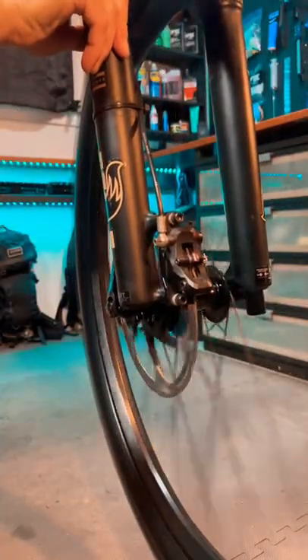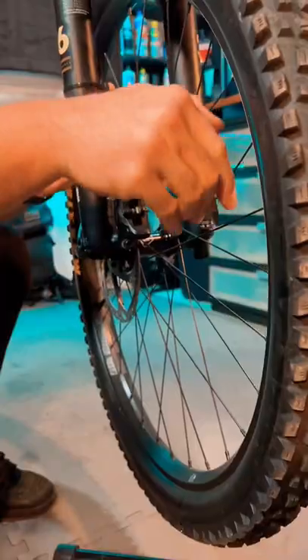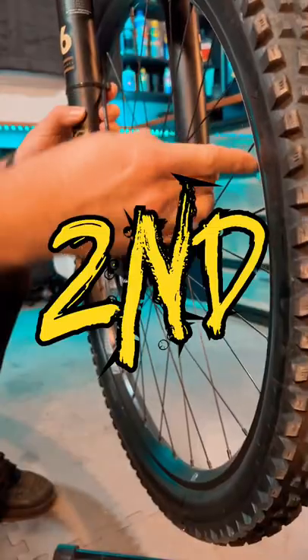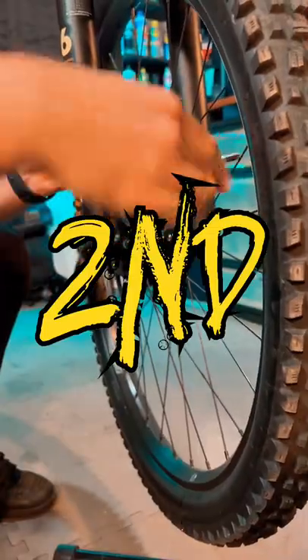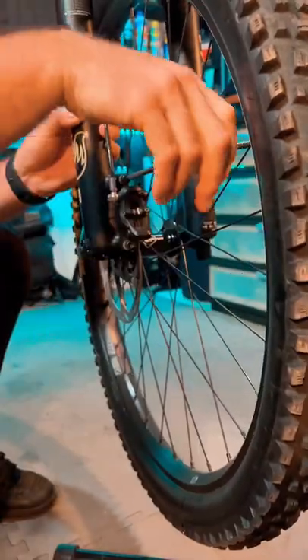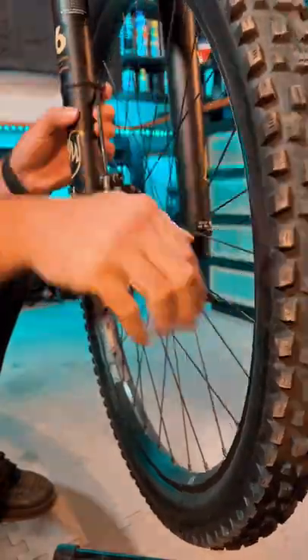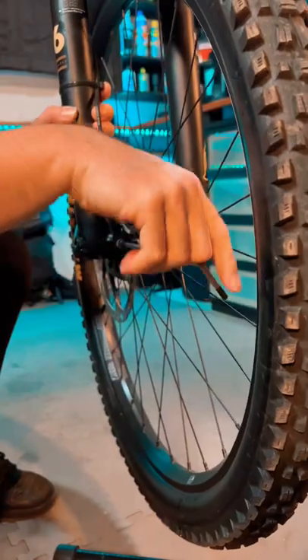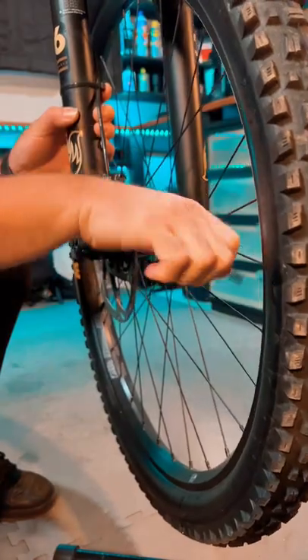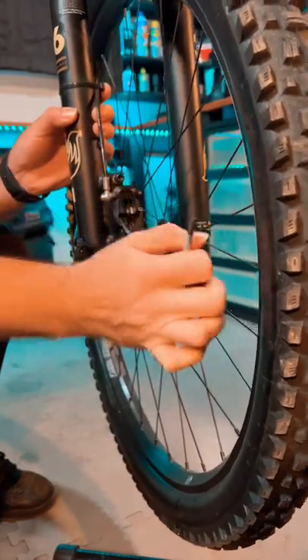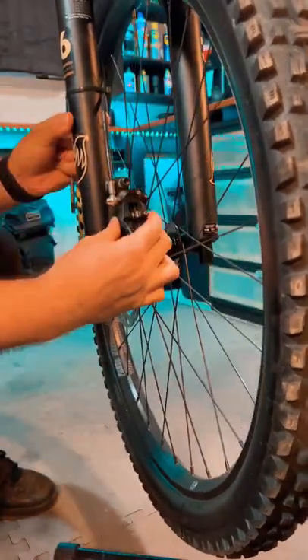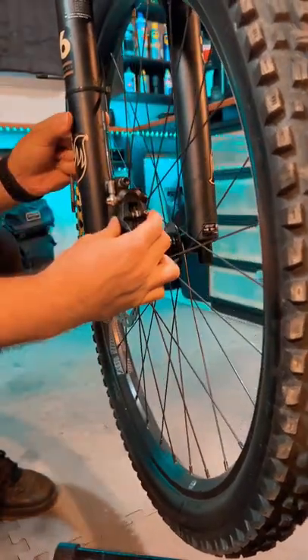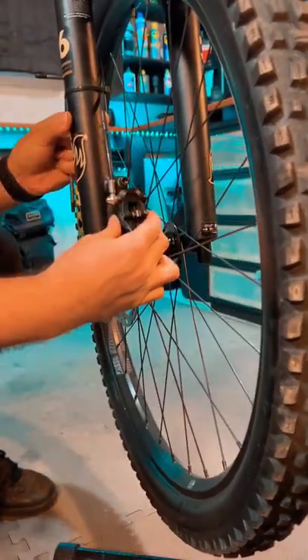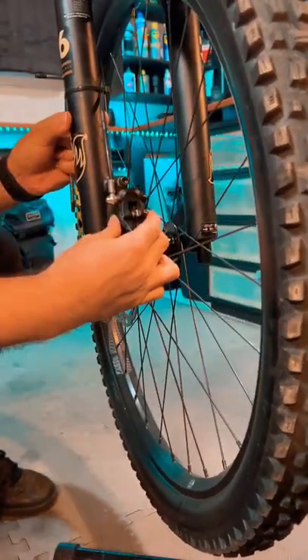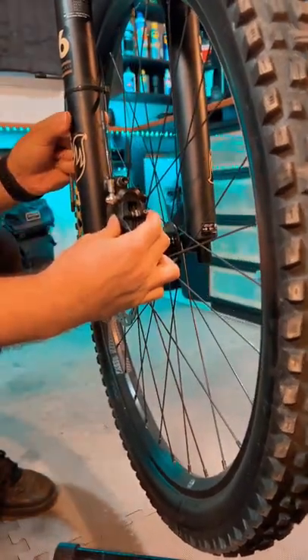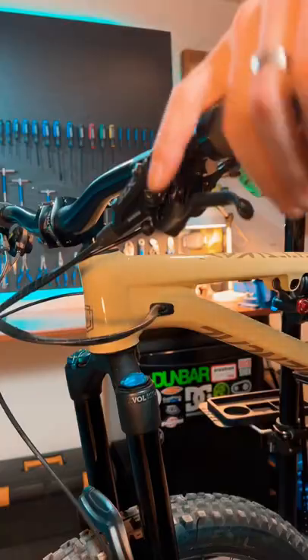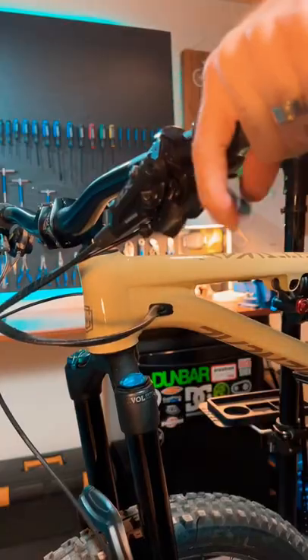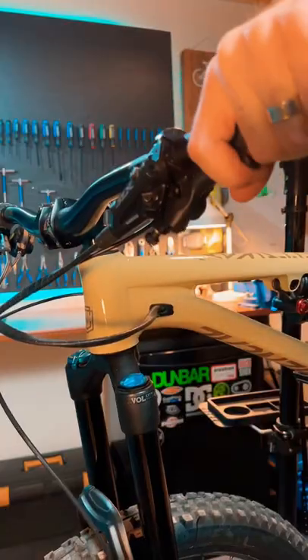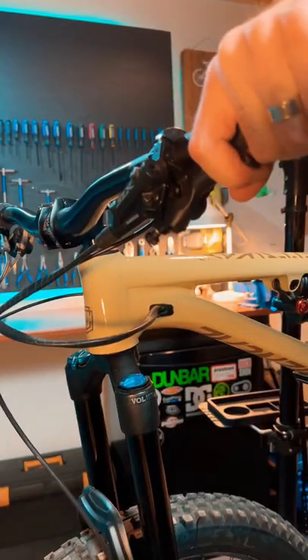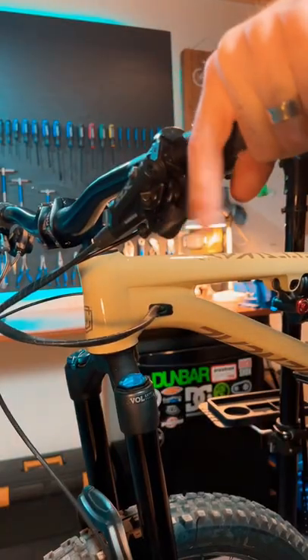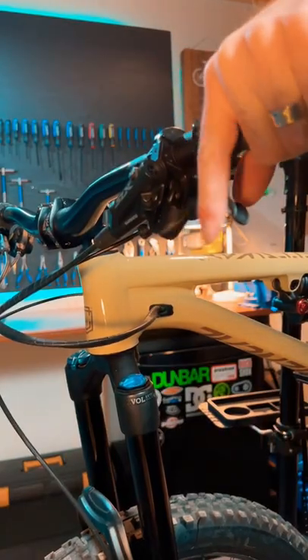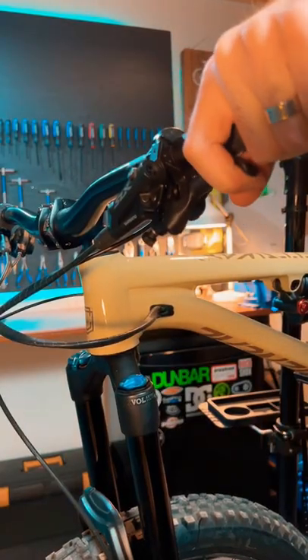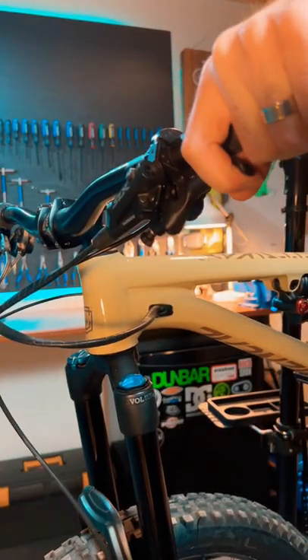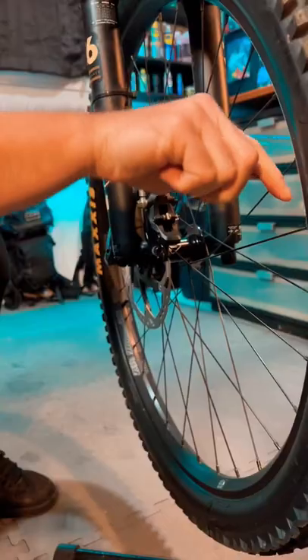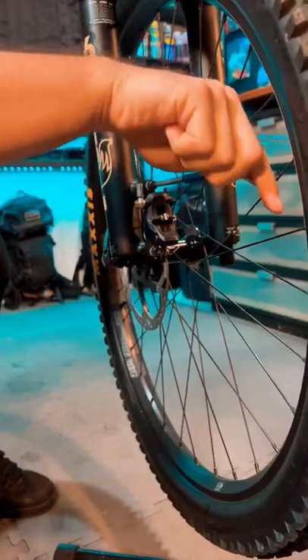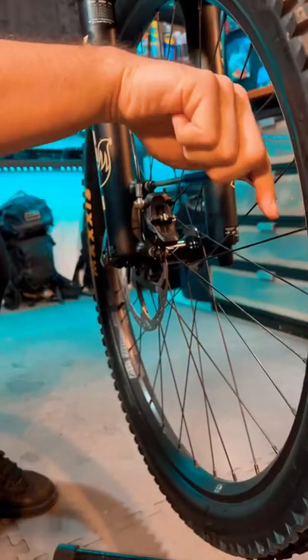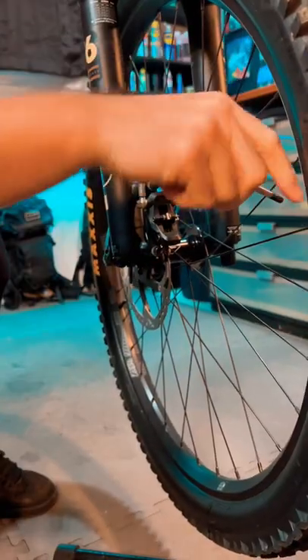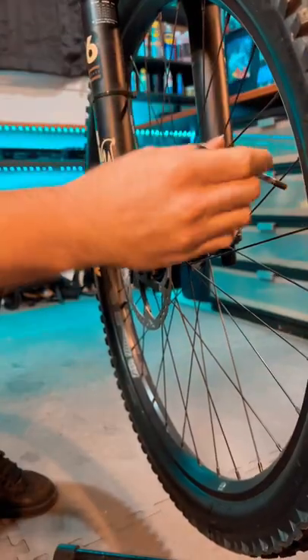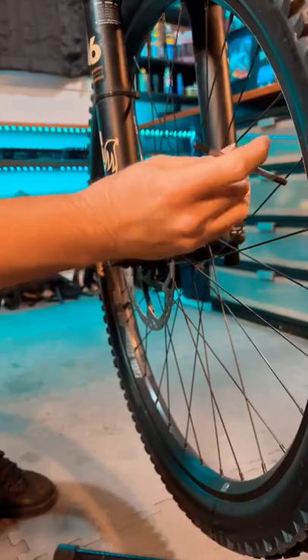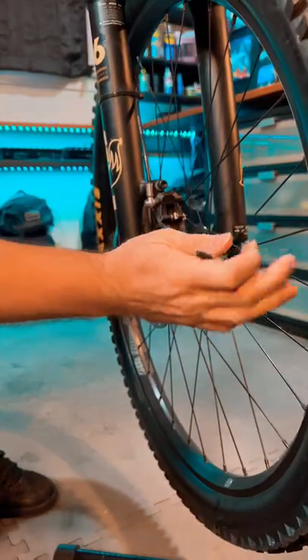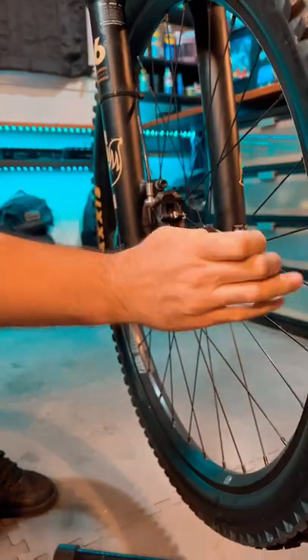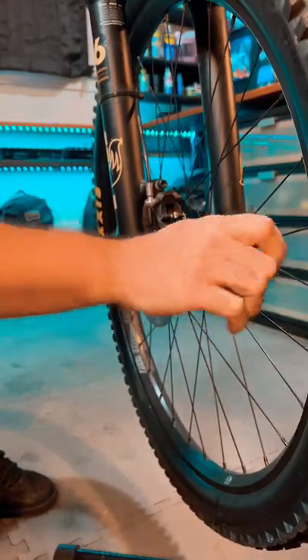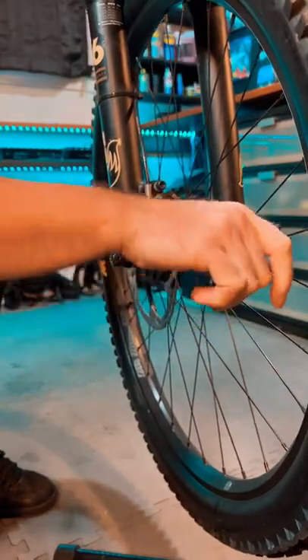For the second method, loosen the caliper, grab and hold the brake, and tighten the screws. This should center it over the rotor.